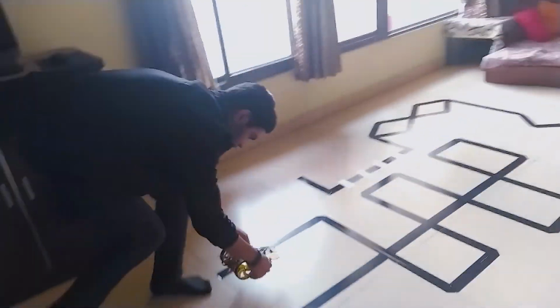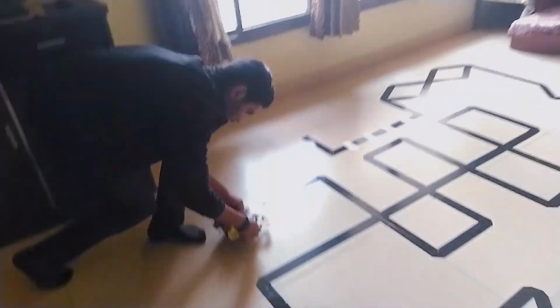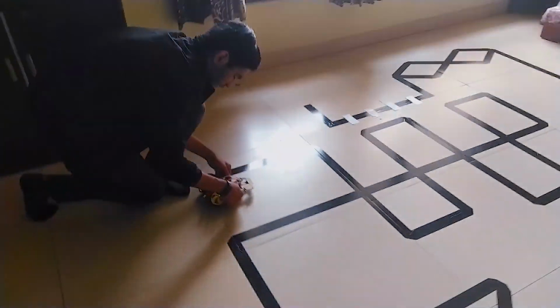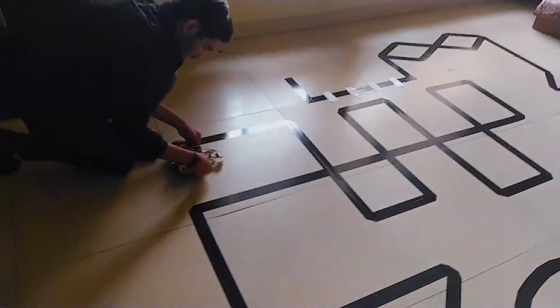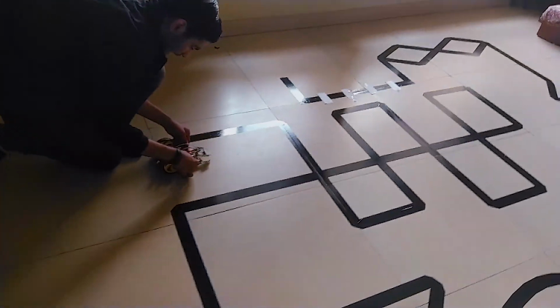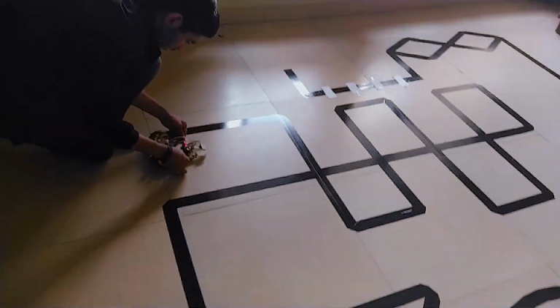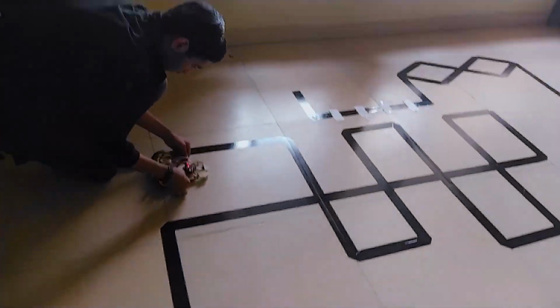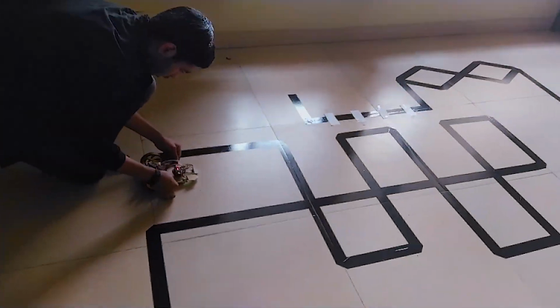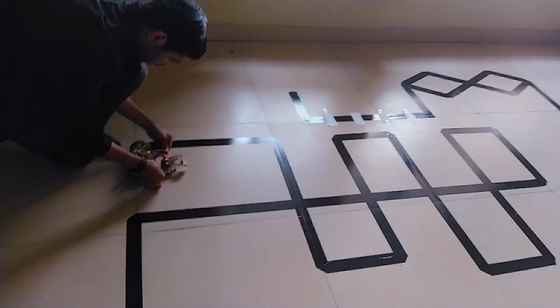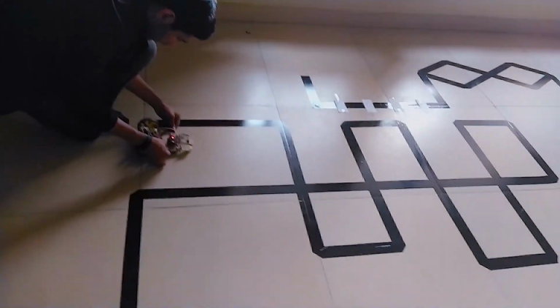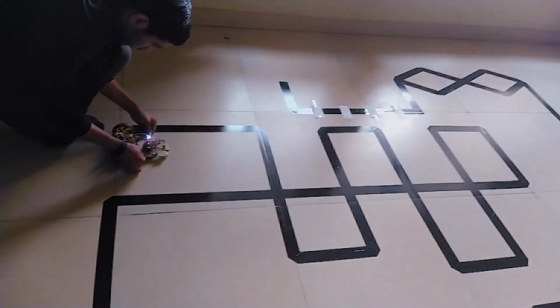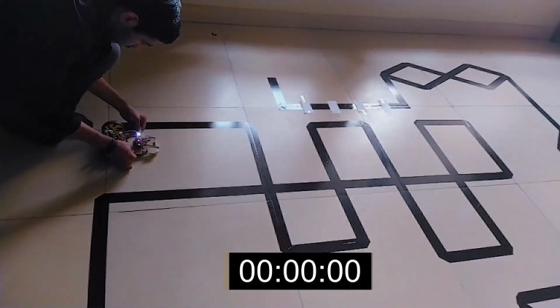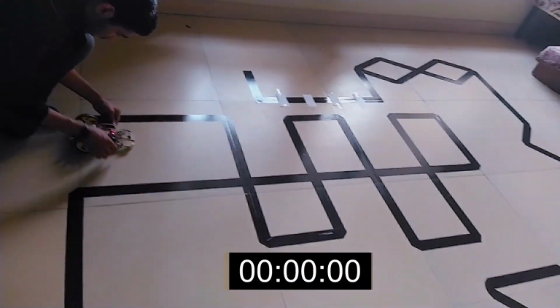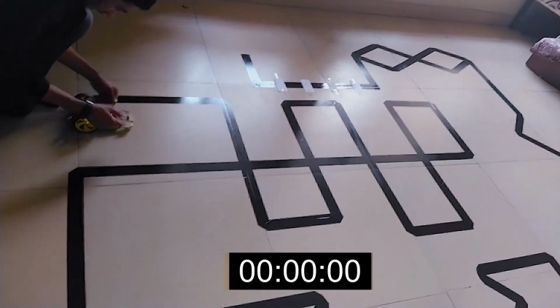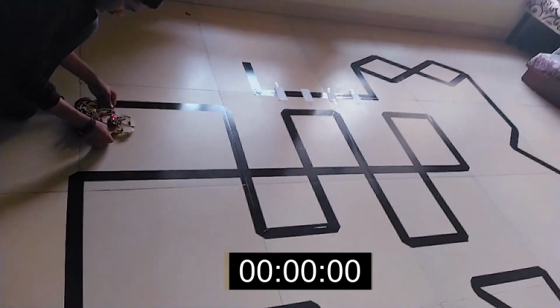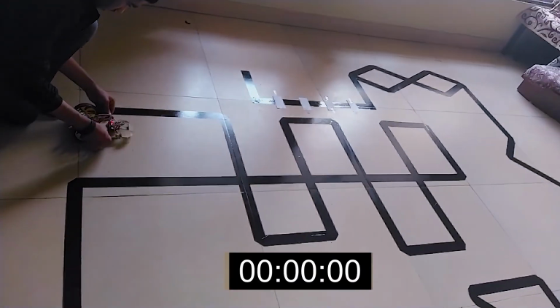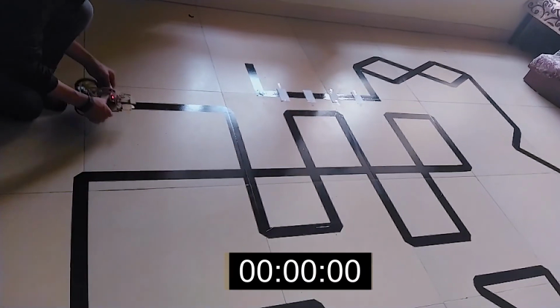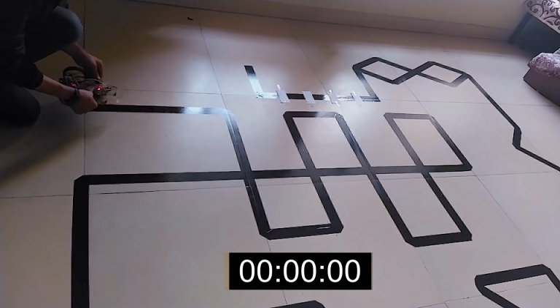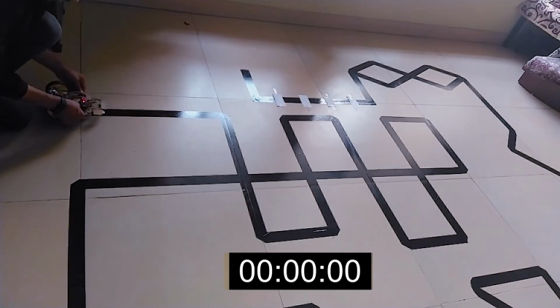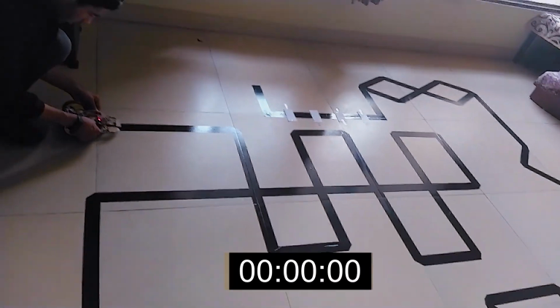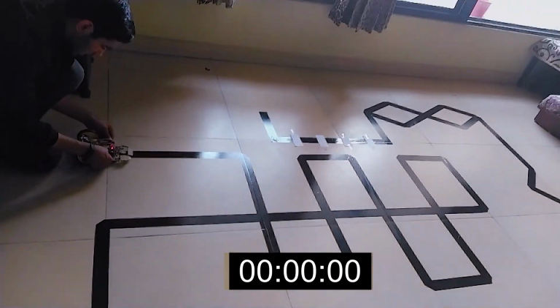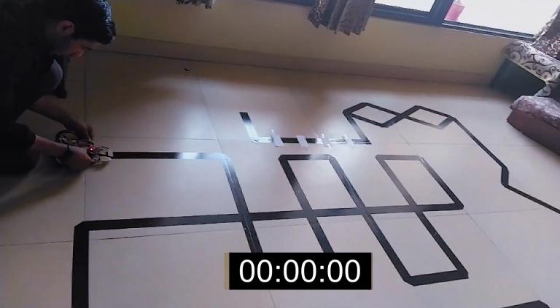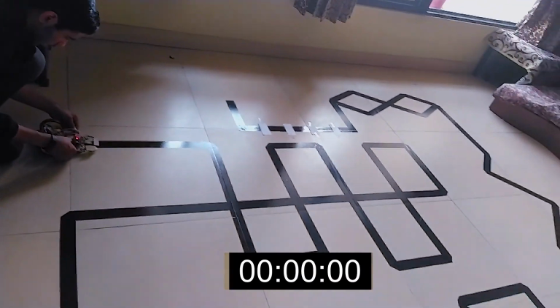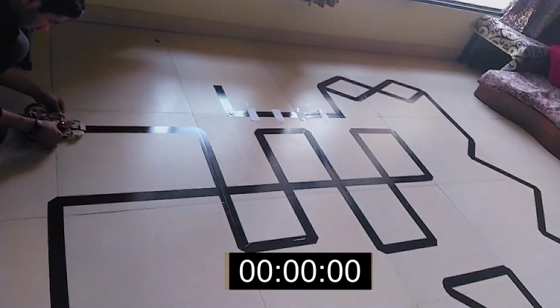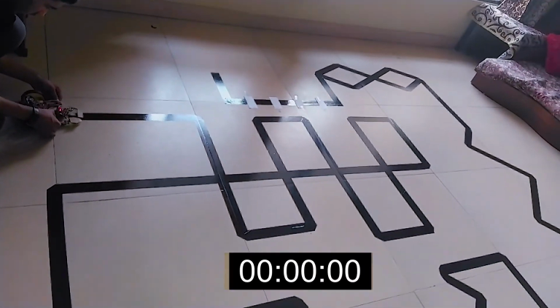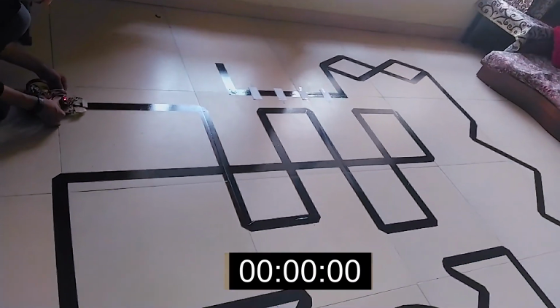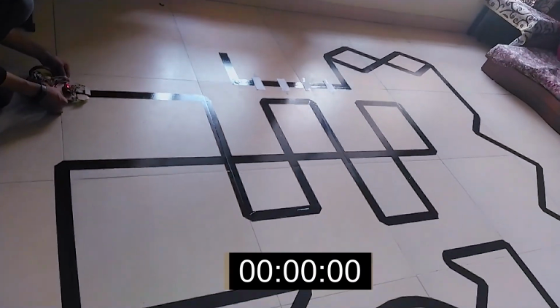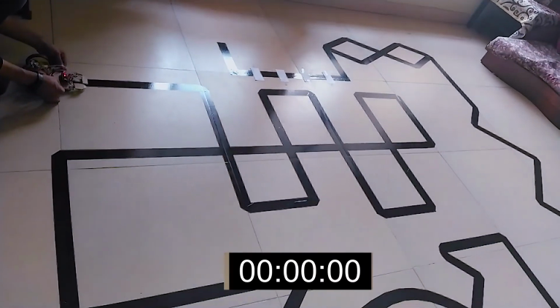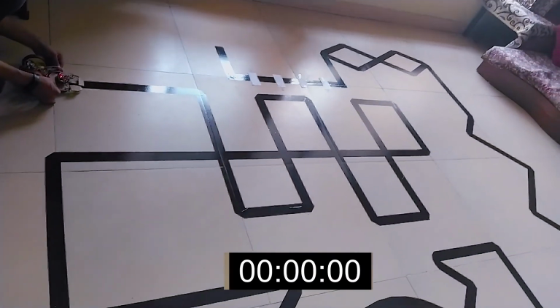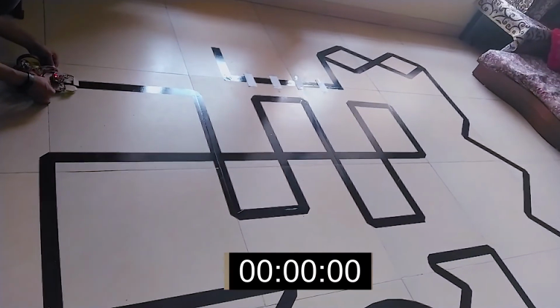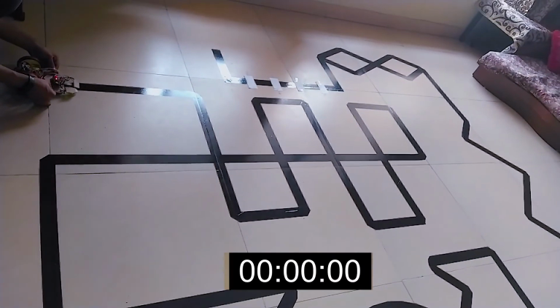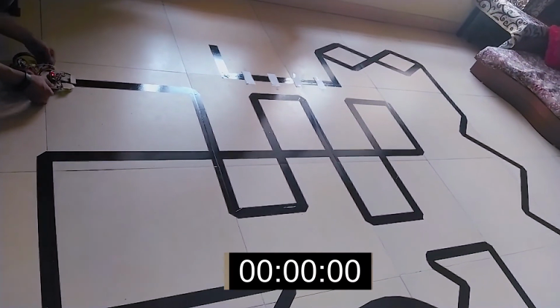Let me first calibrate the robot. Calibration is done. Now I will start — in 3, 2, 1, go.